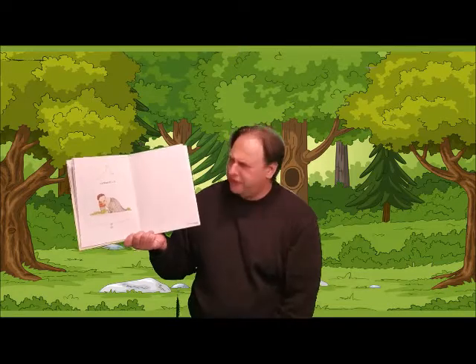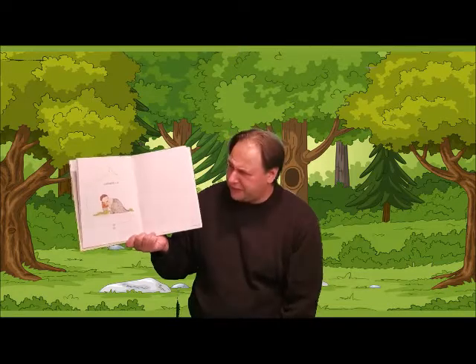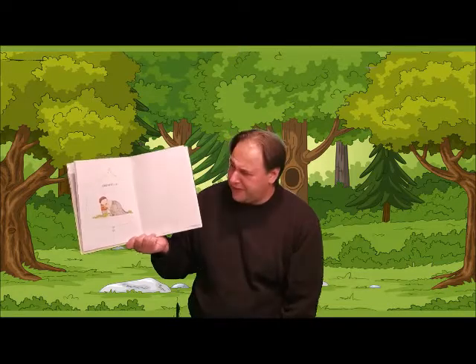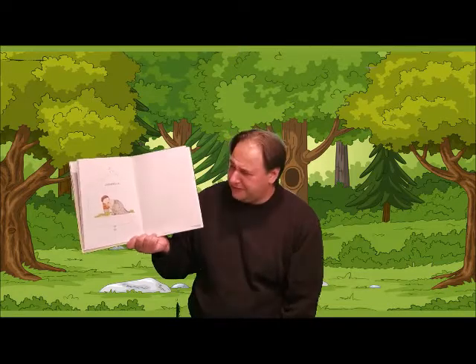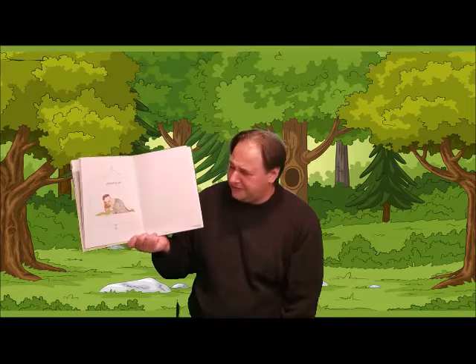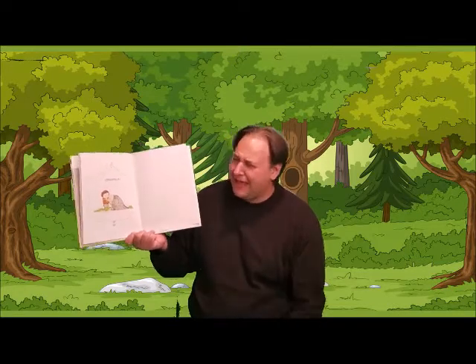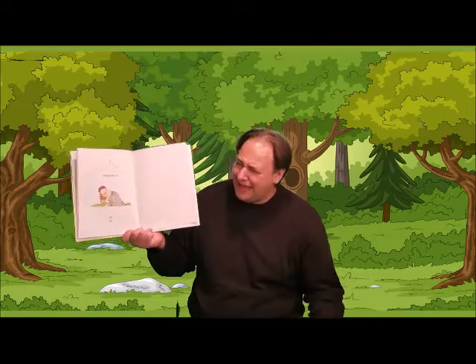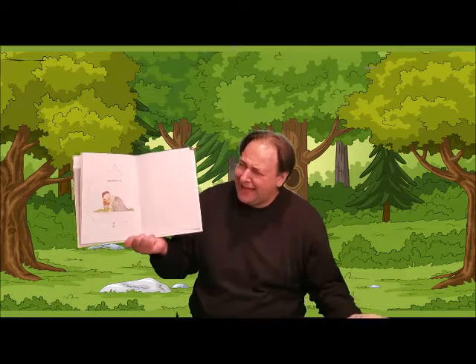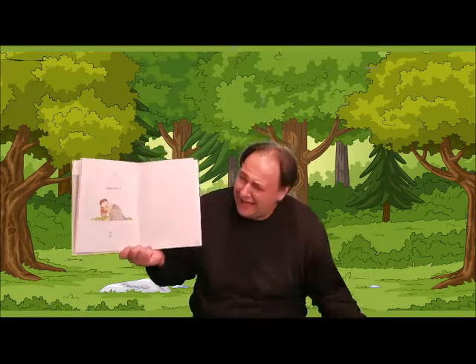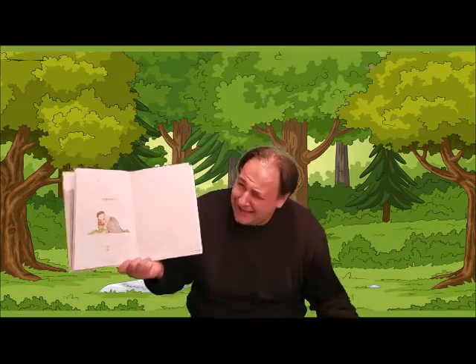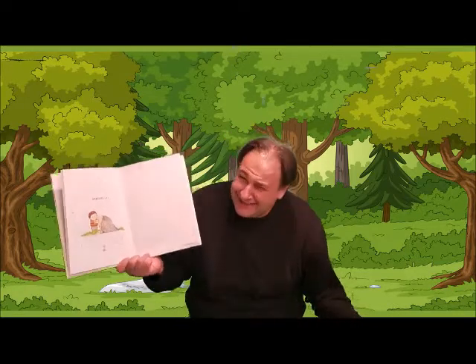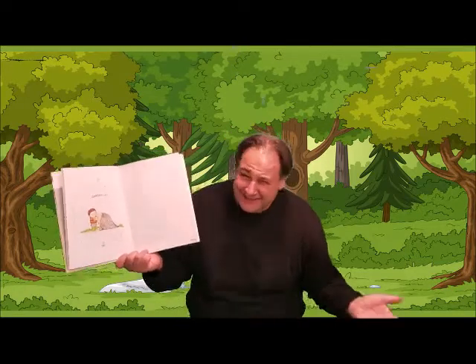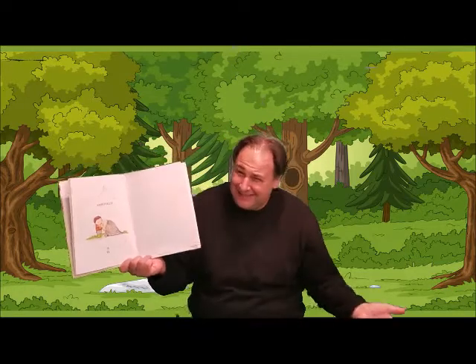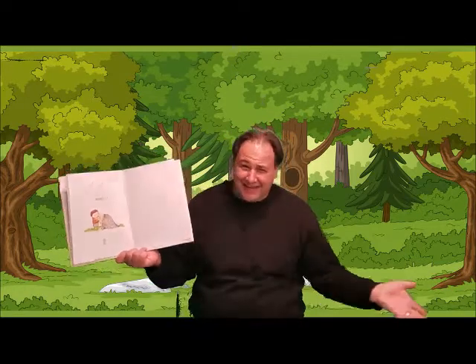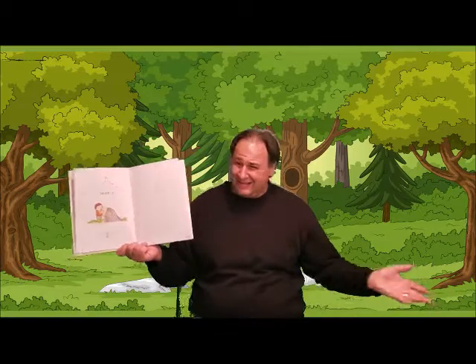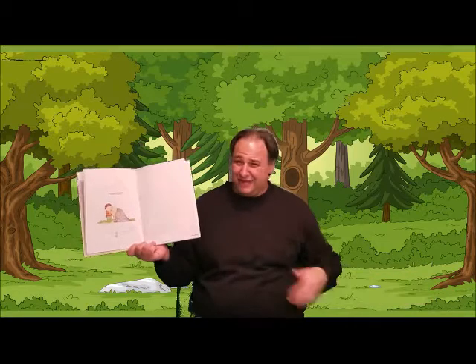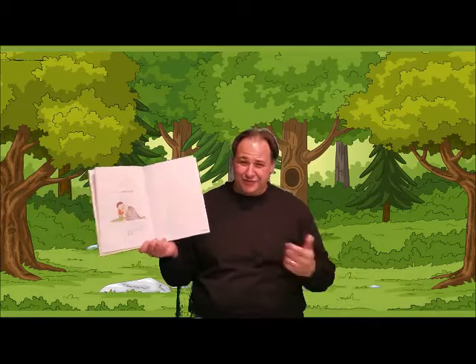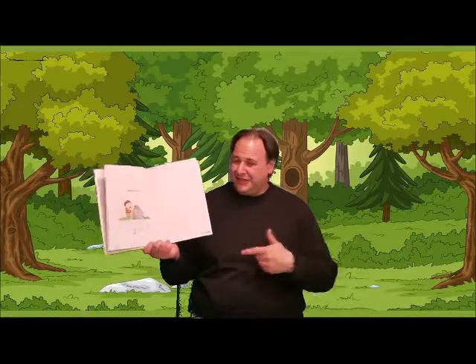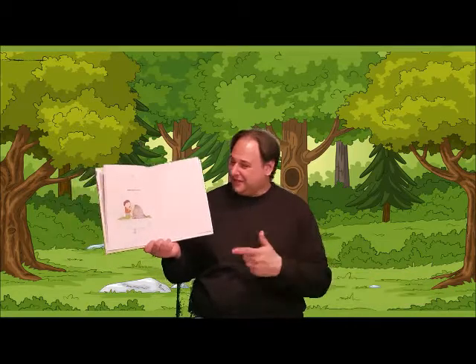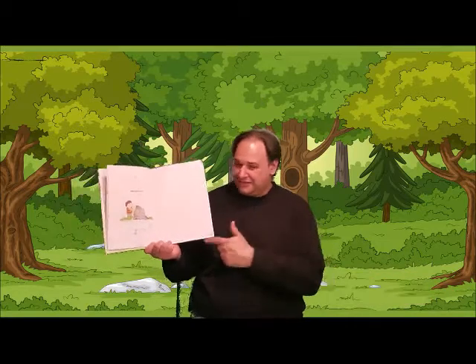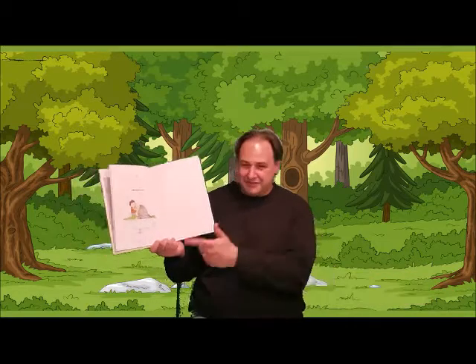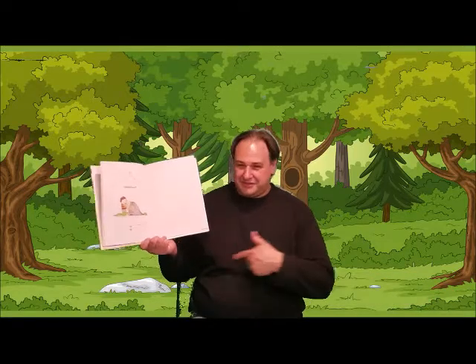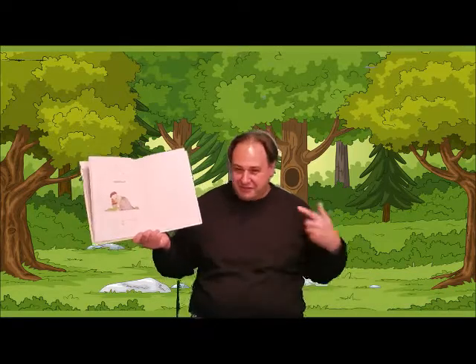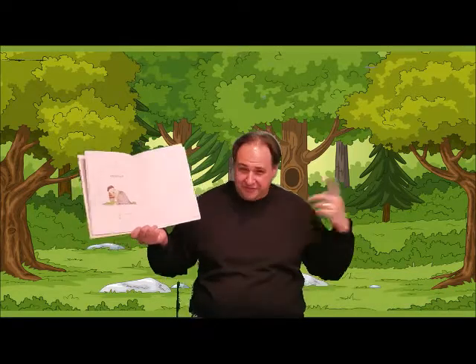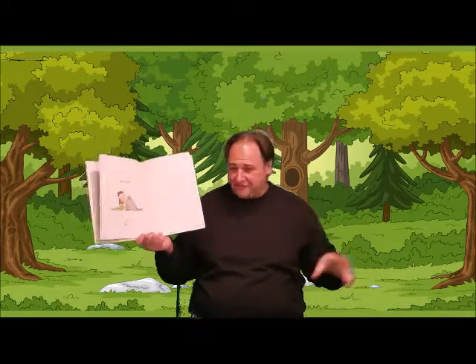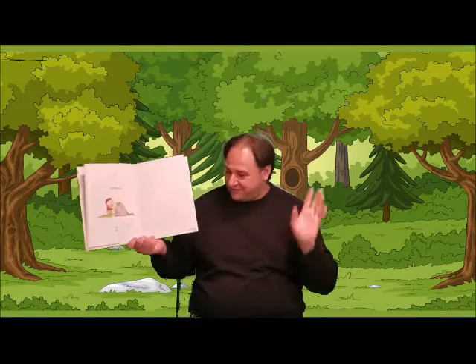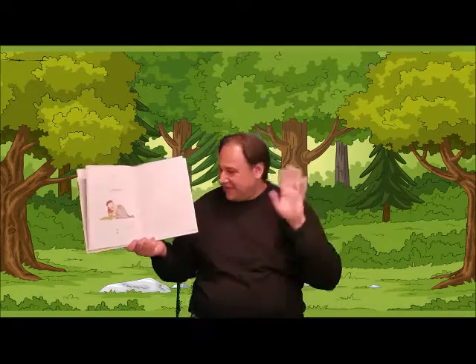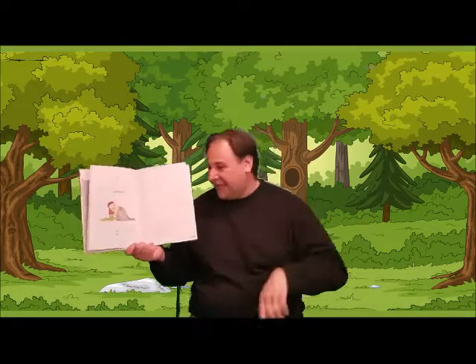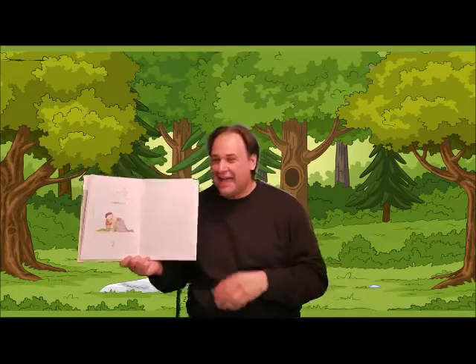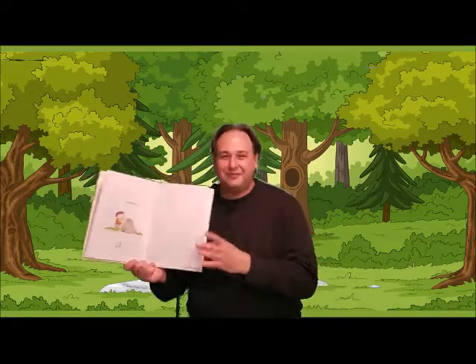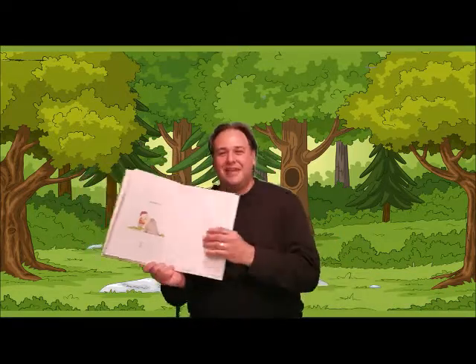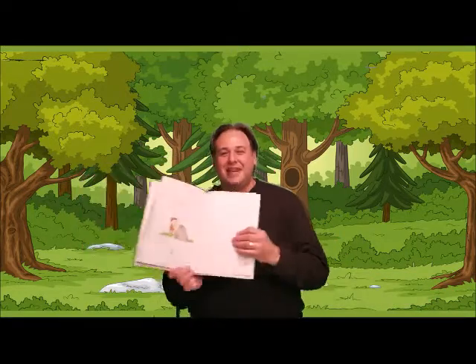Carefully. Do you get it? Carefully? Because they're covered in things. Ah, forget it.